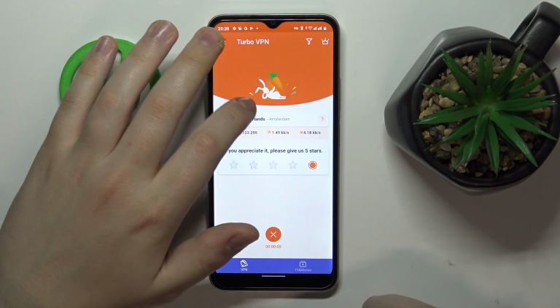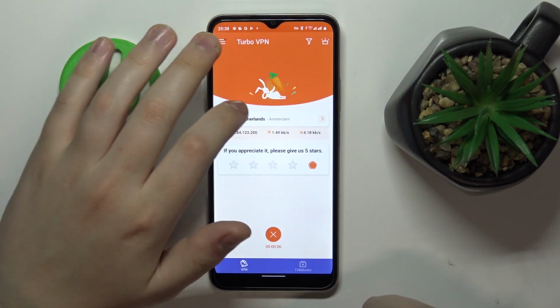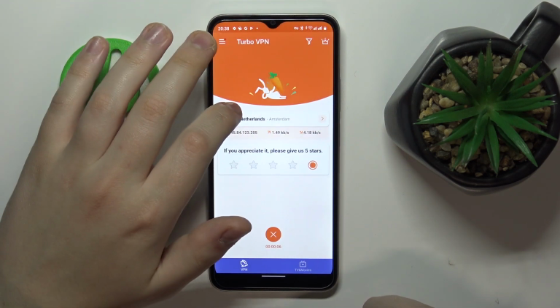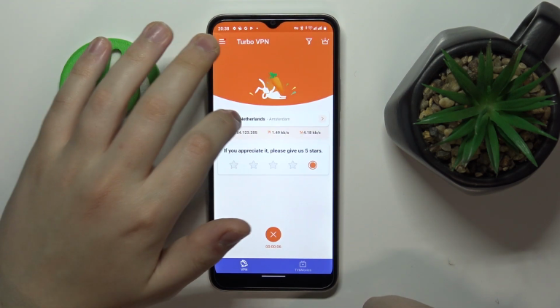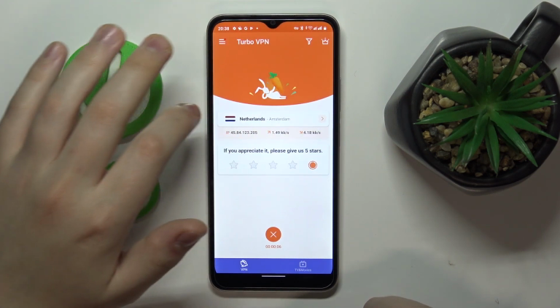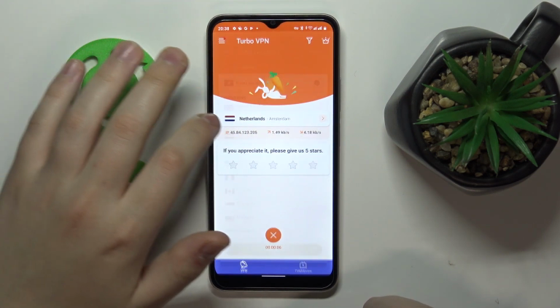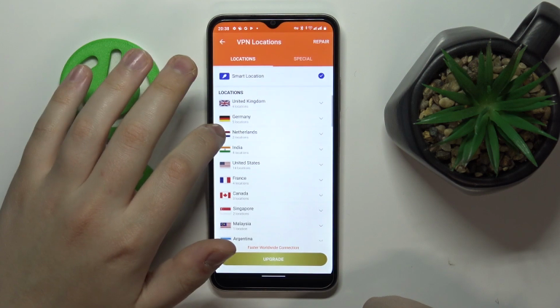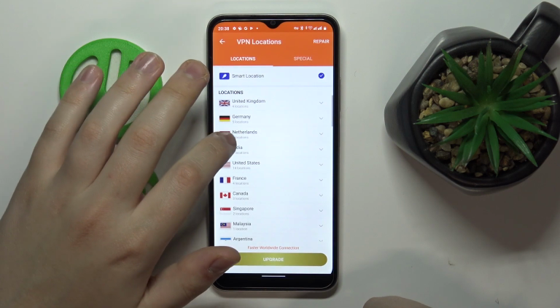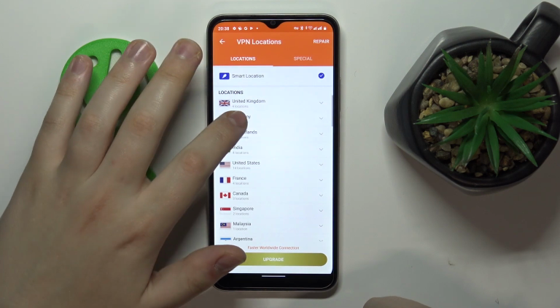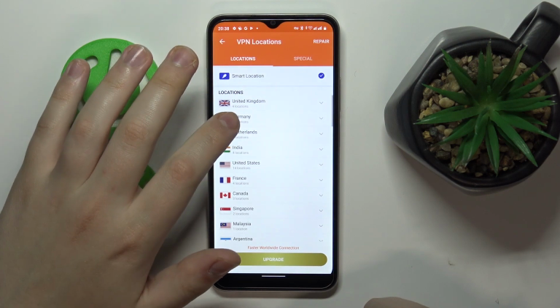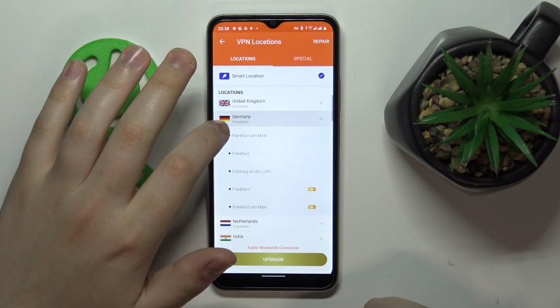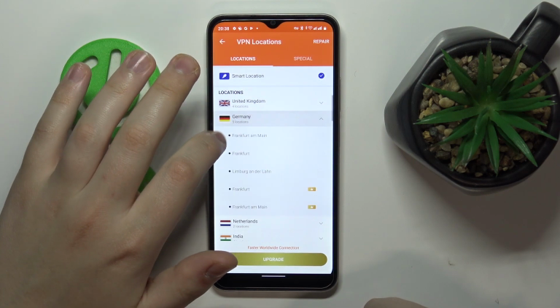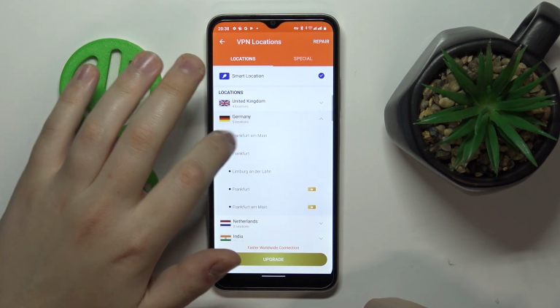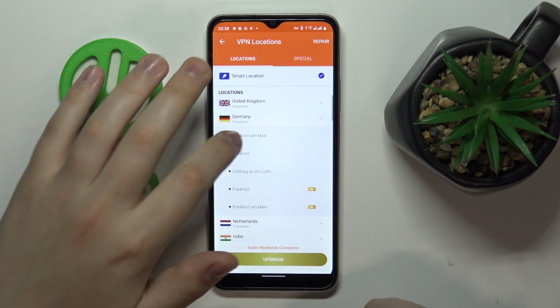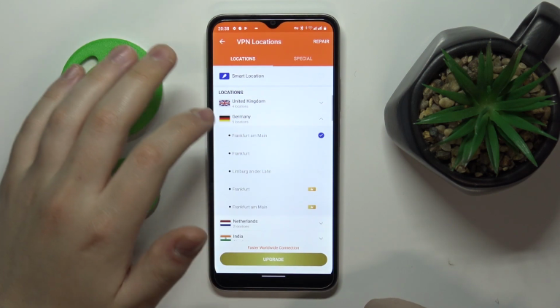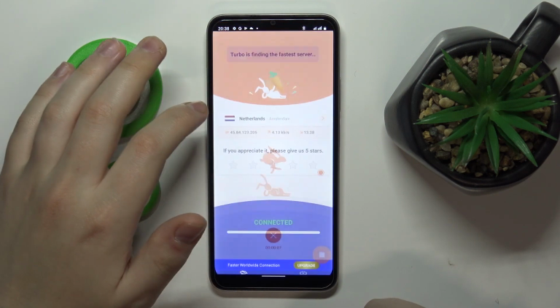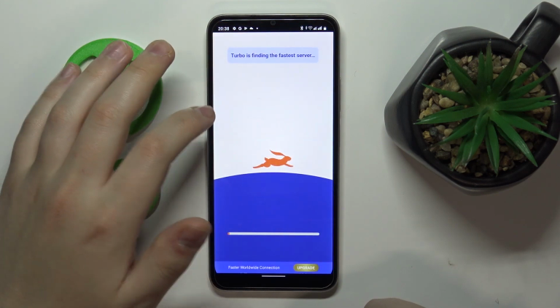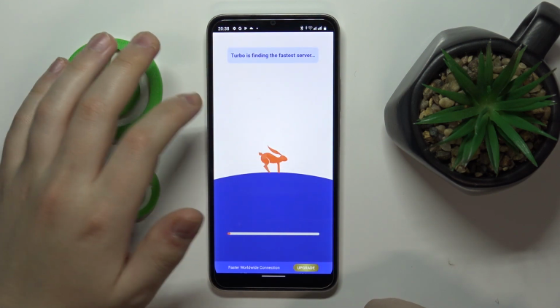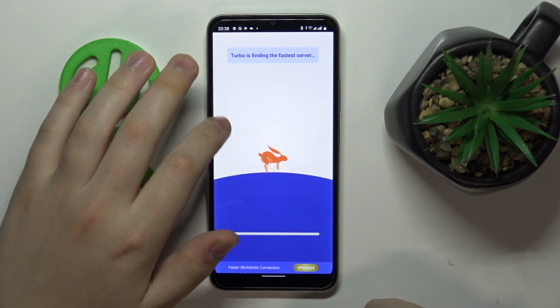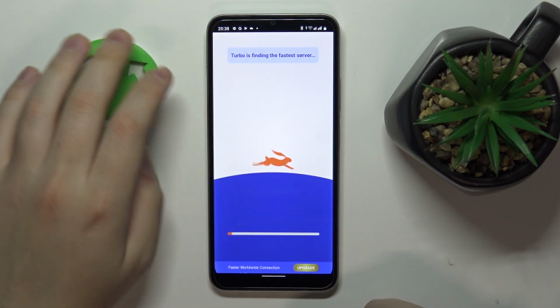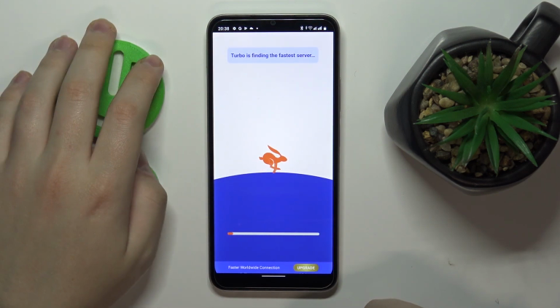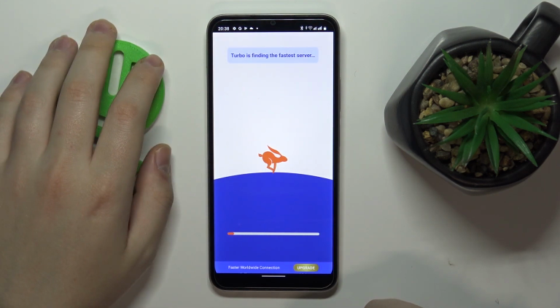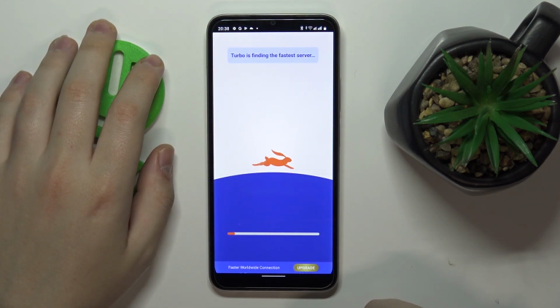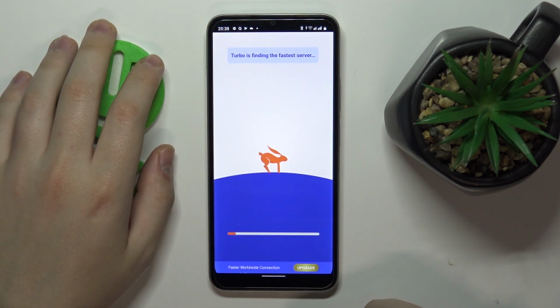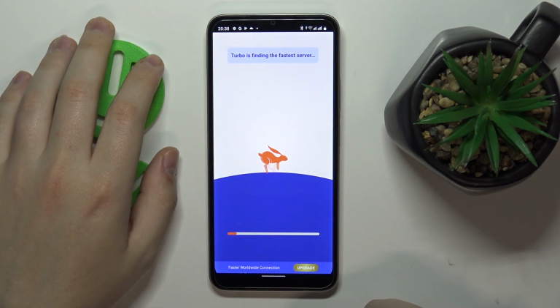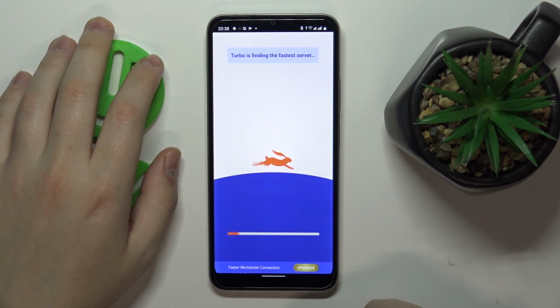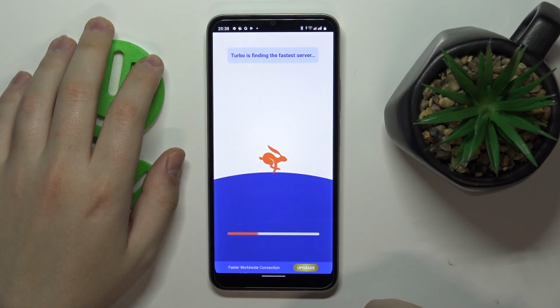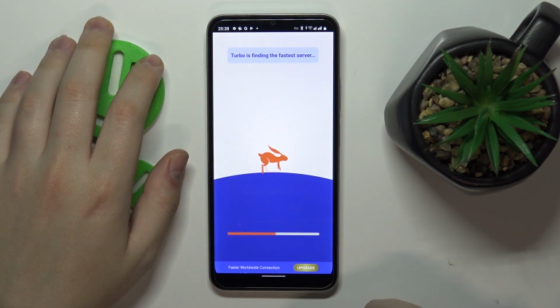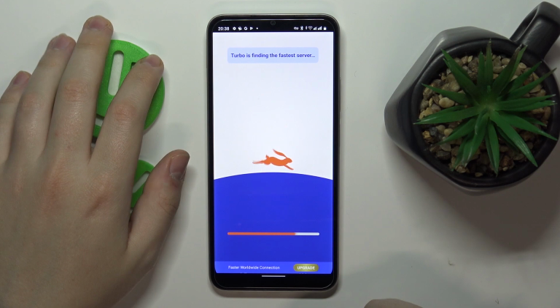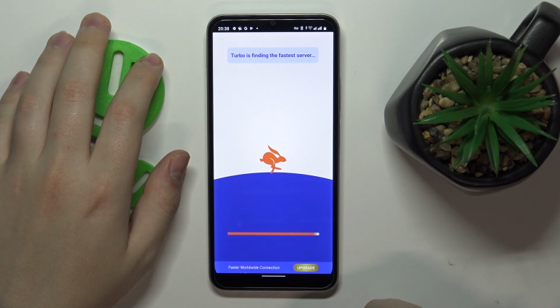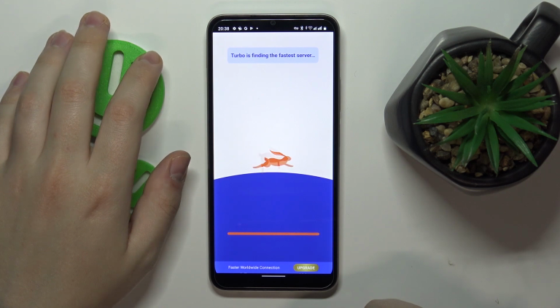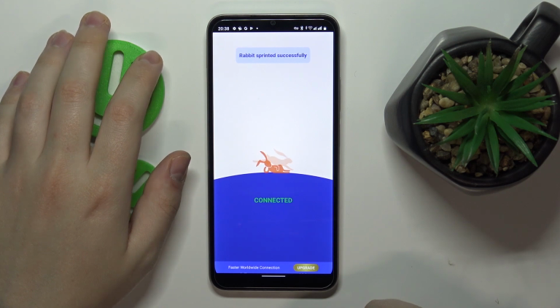Now you can change the server and the country very easily and conveniently if you would like to.